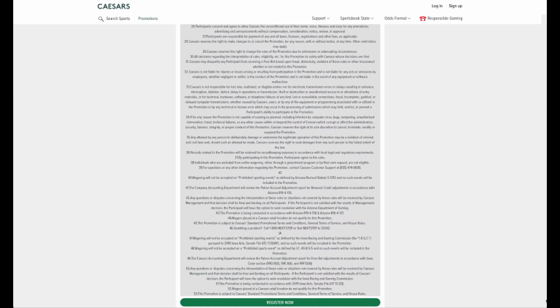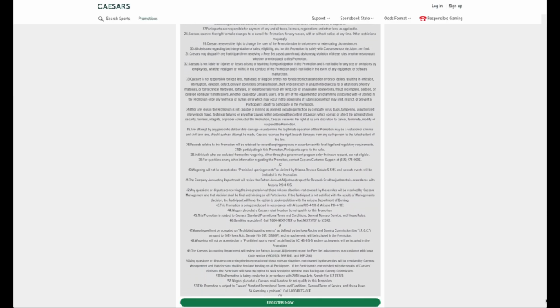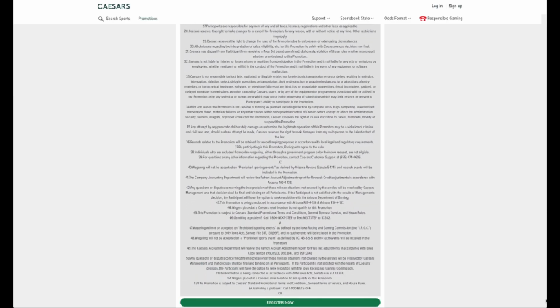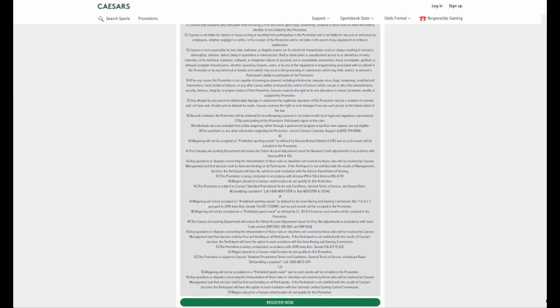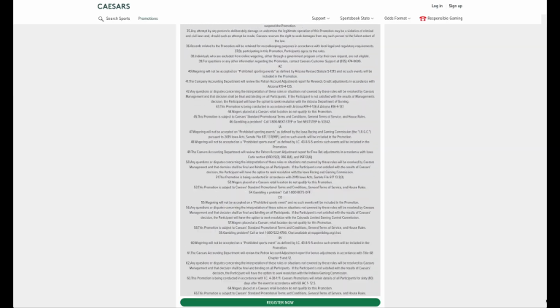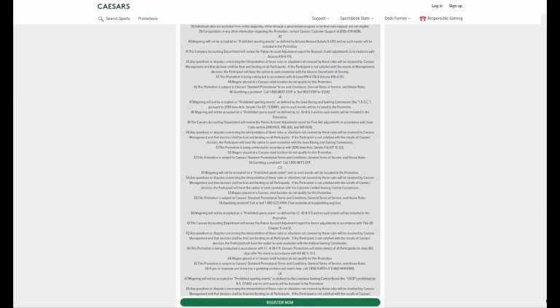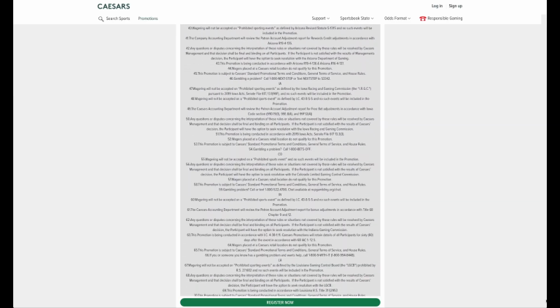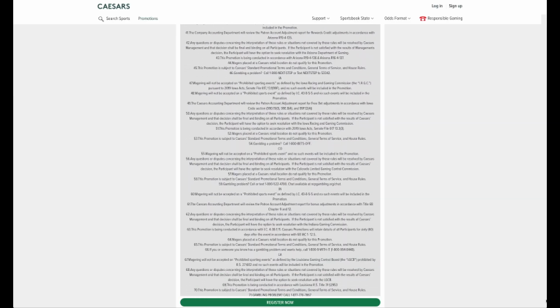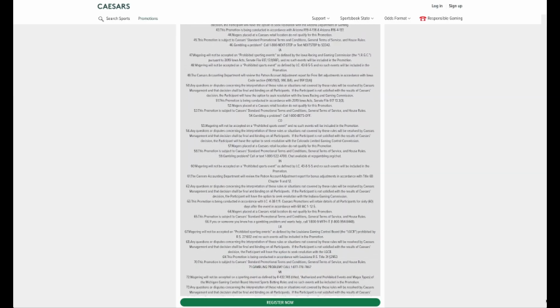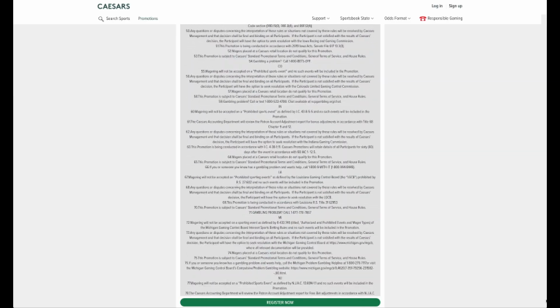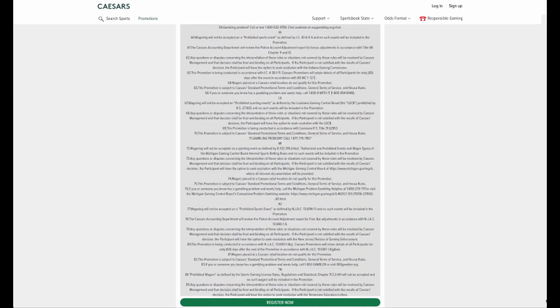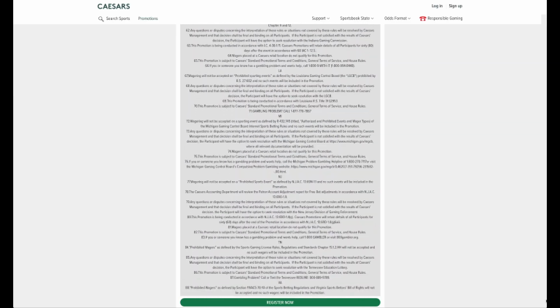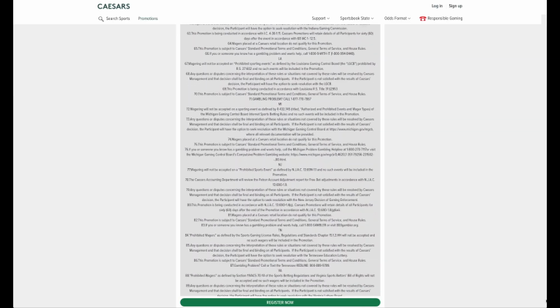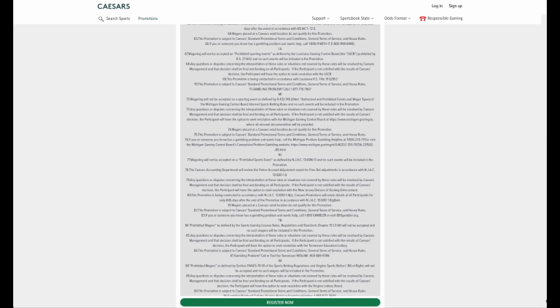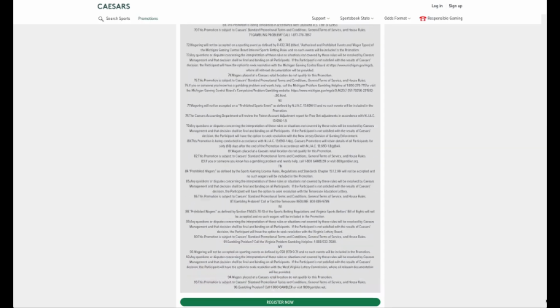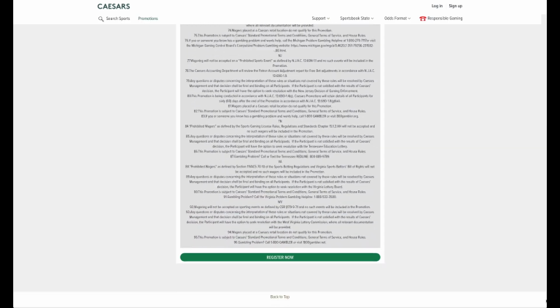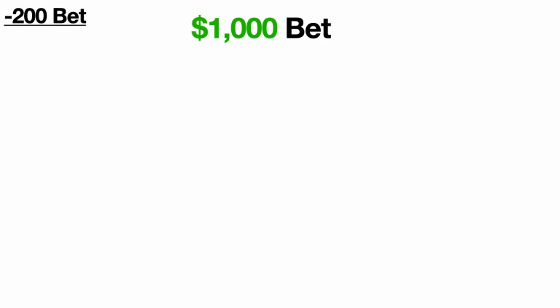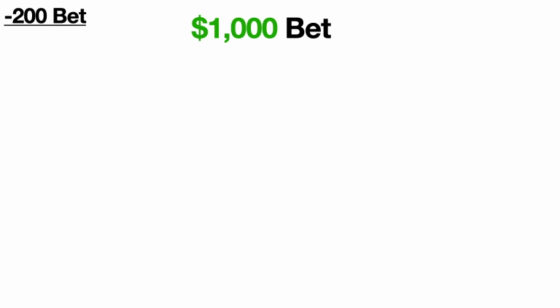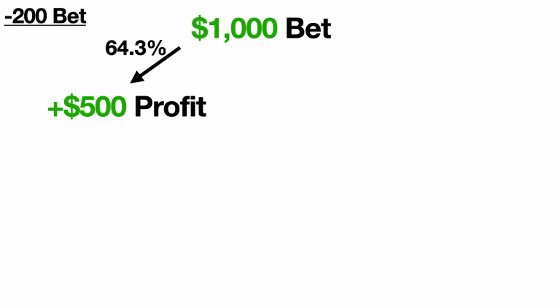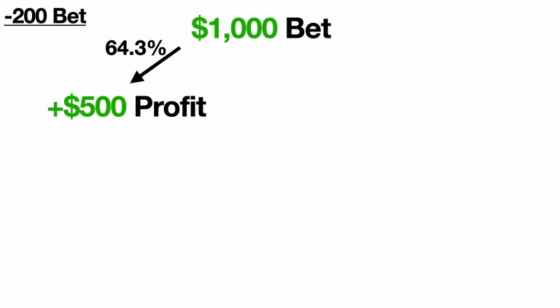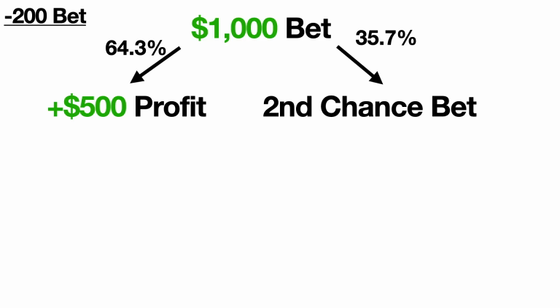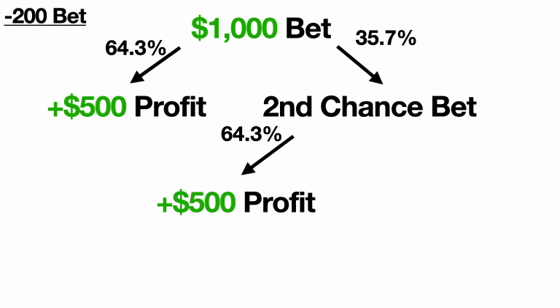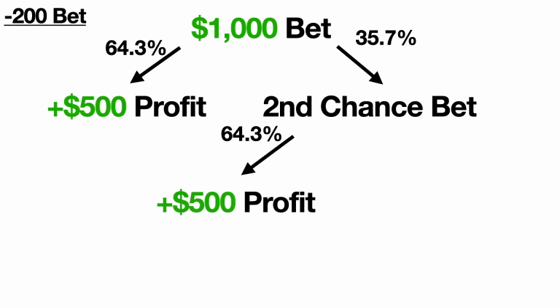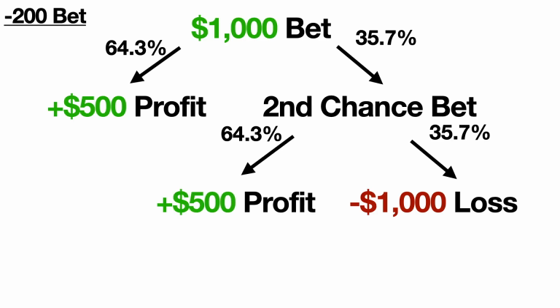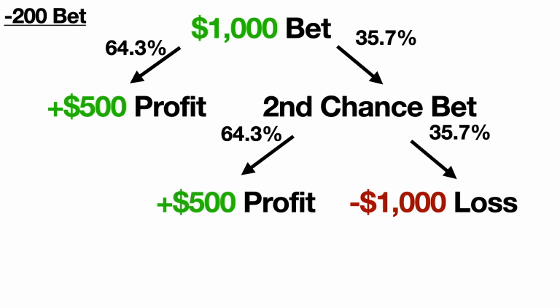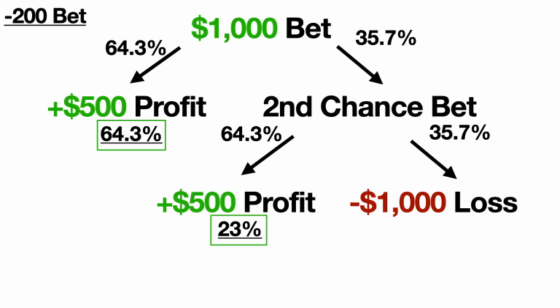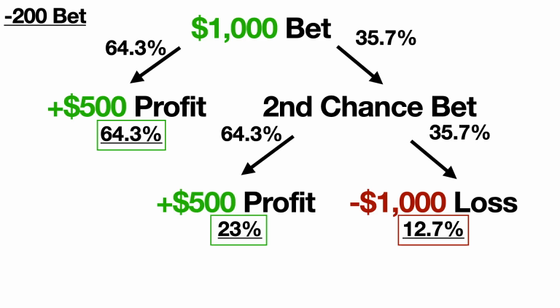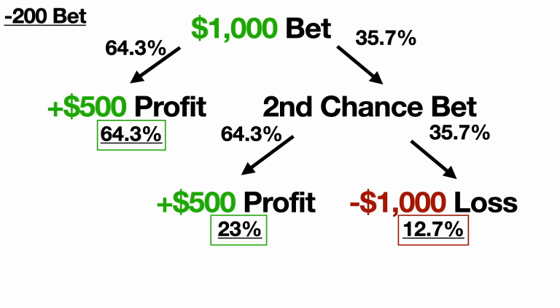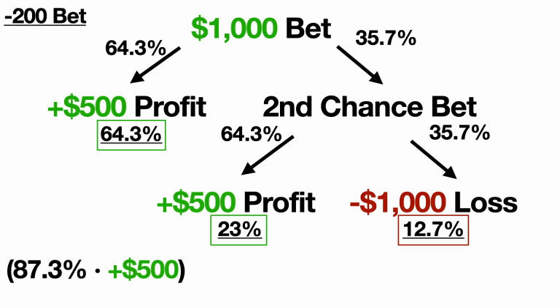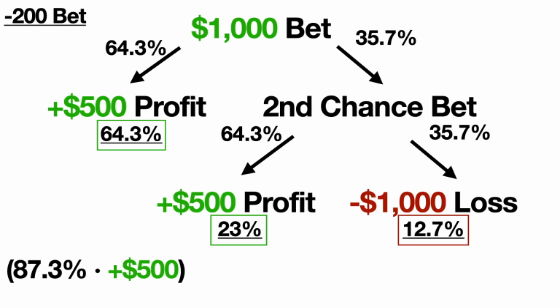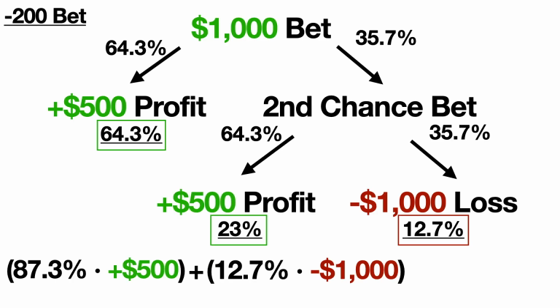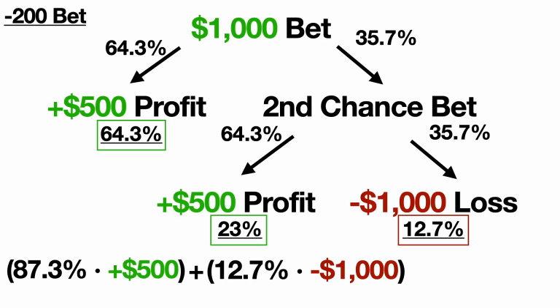In this video, we're going to be taking a look at sportsbook bonuses to see how they can actually be taken advantage of to shift the odds into the player's favor.